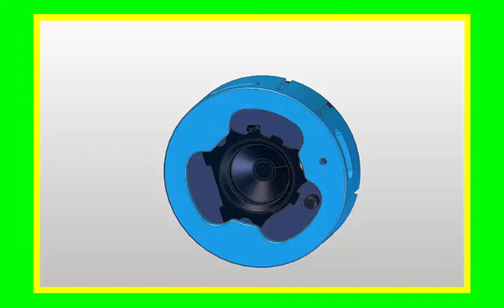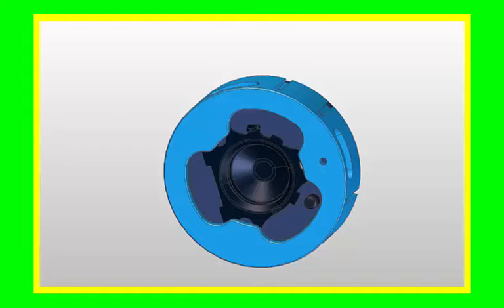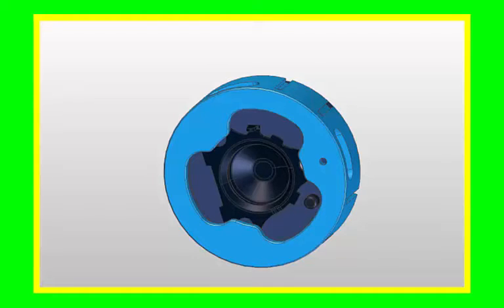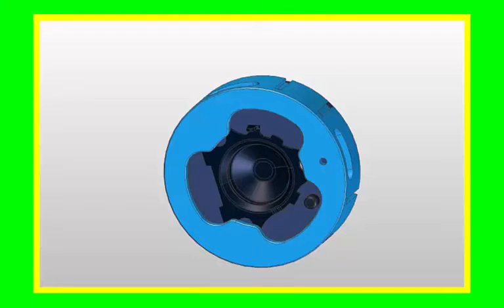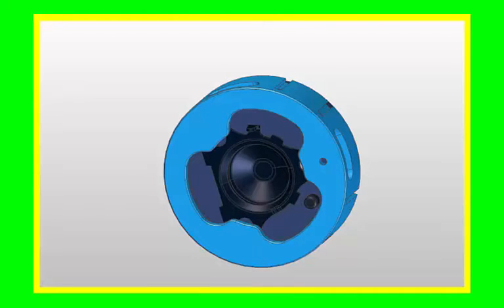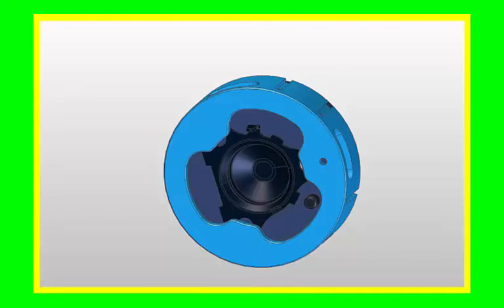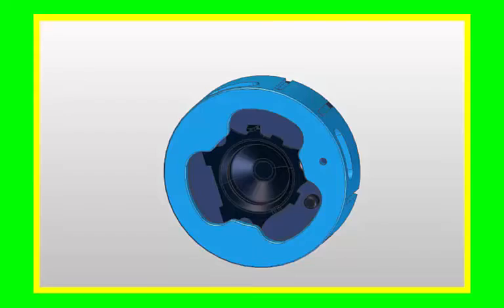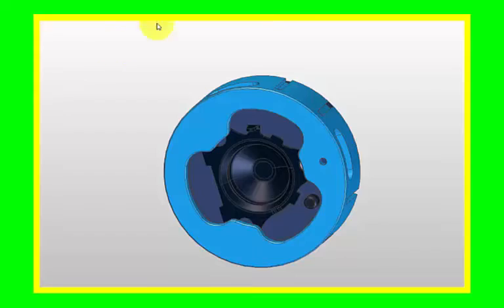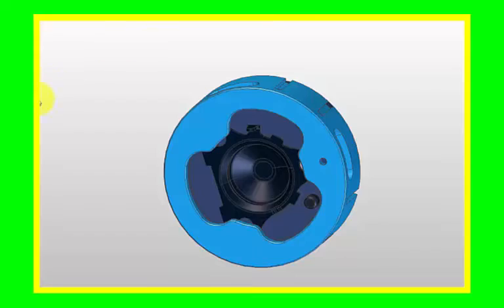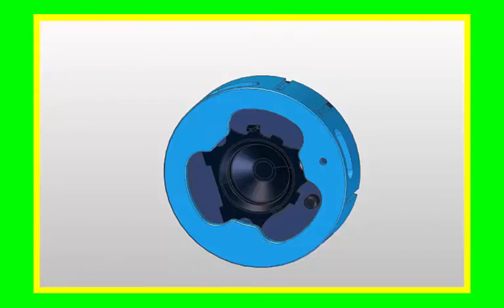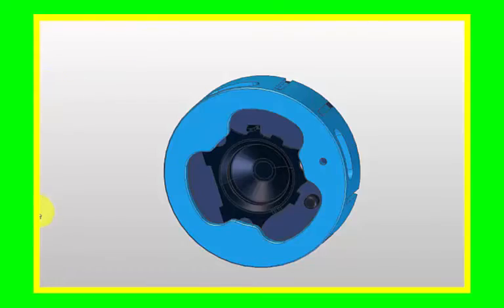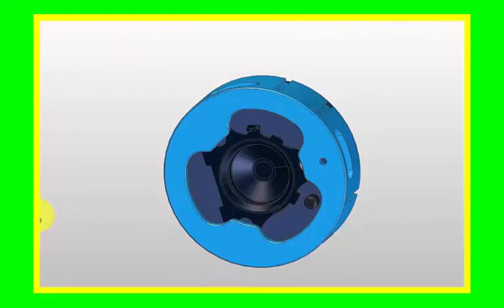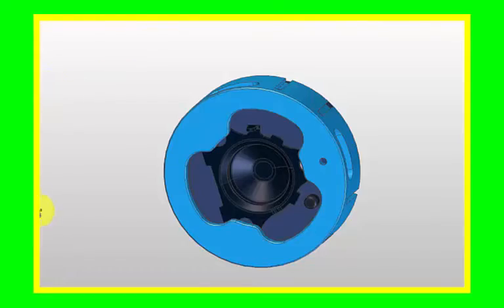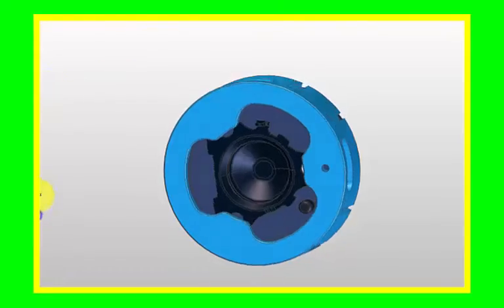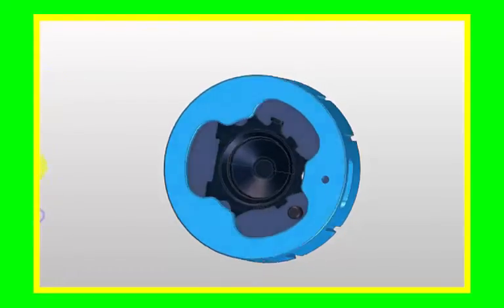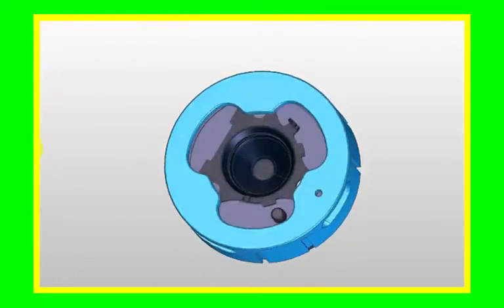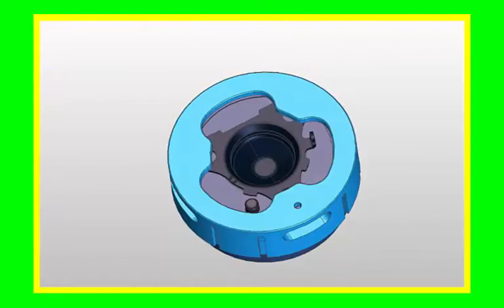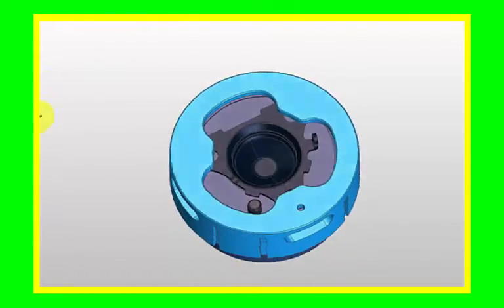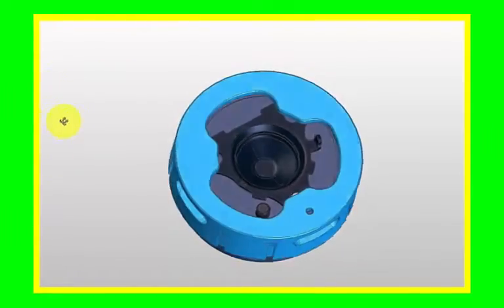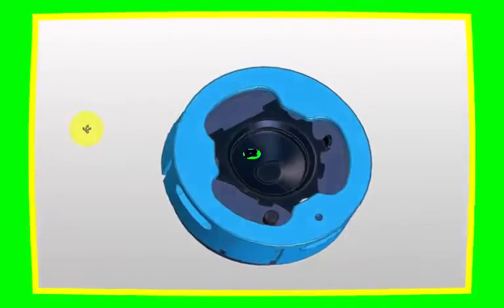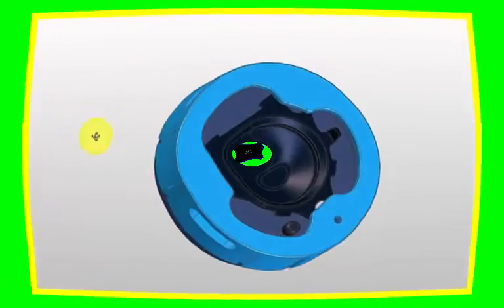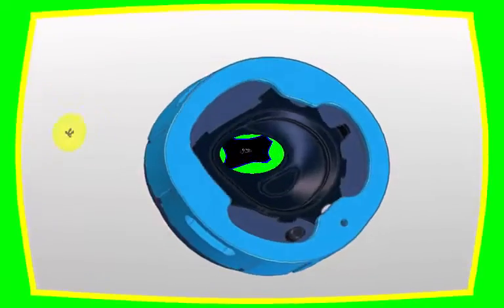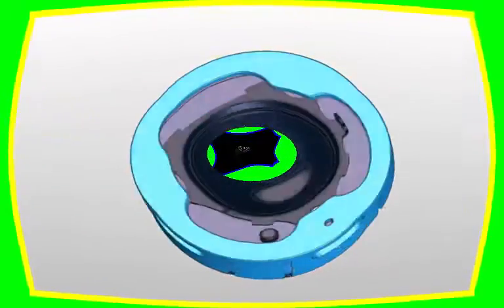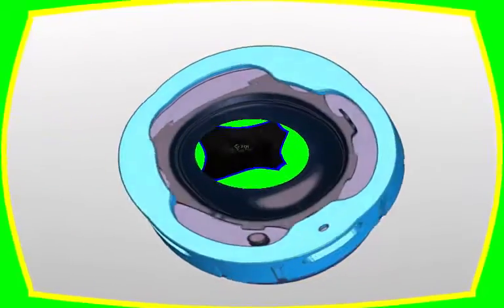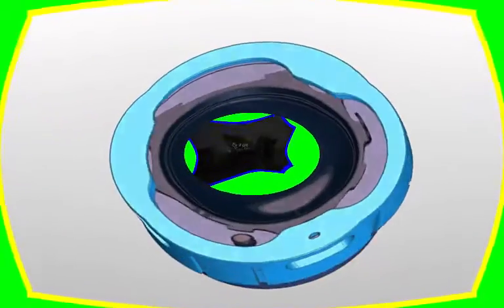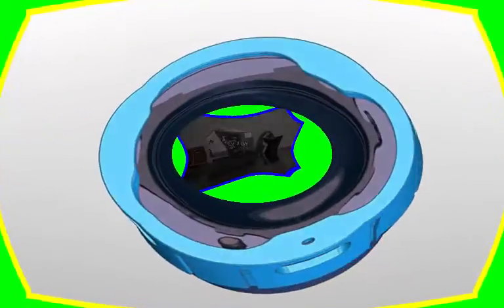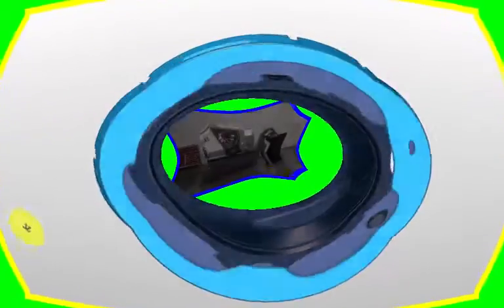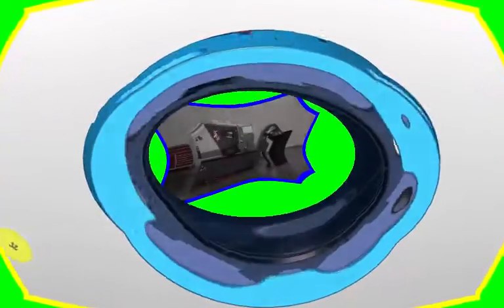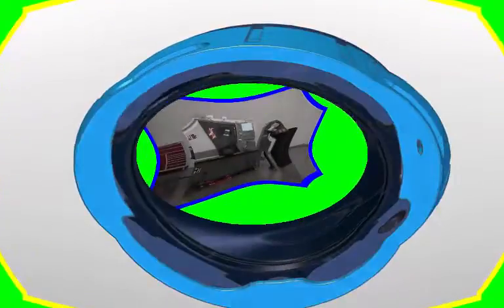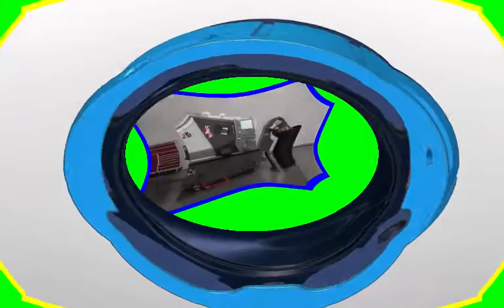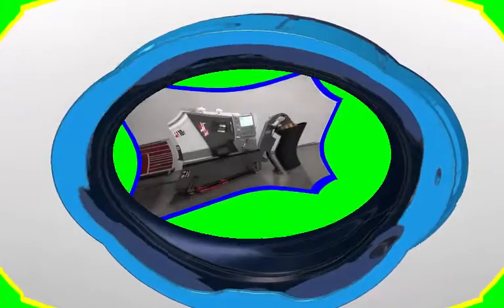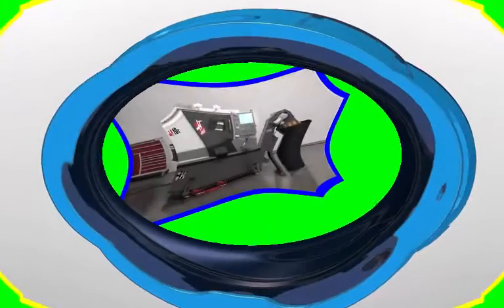We made it so the component would release quickly. We also made it so you couldn't get swarf and coolant inside.